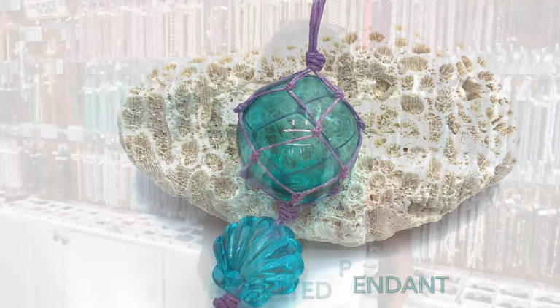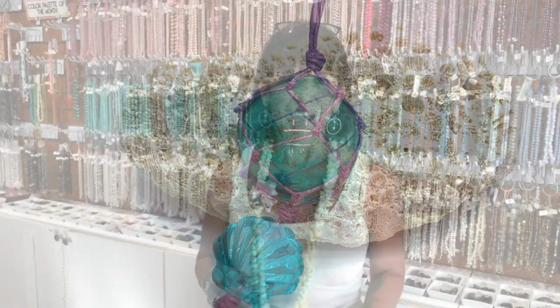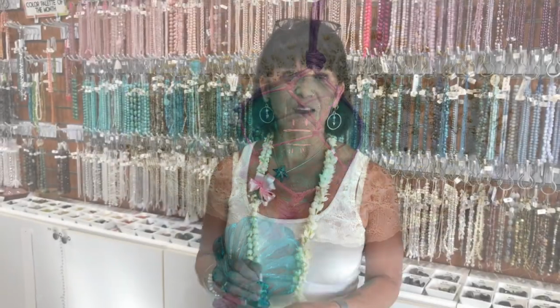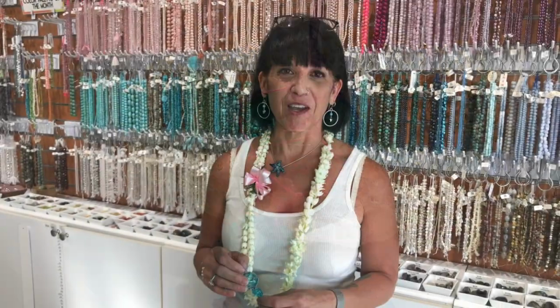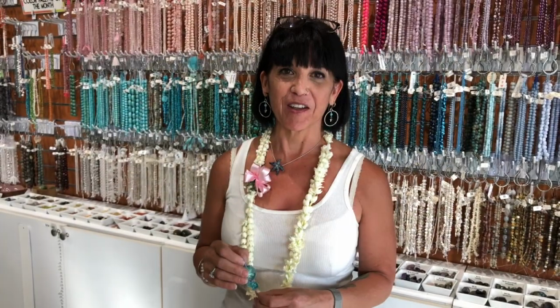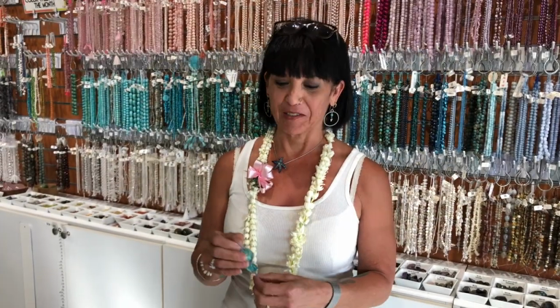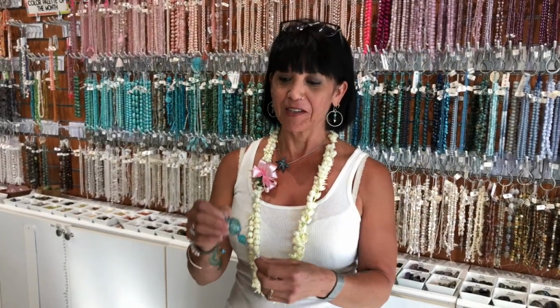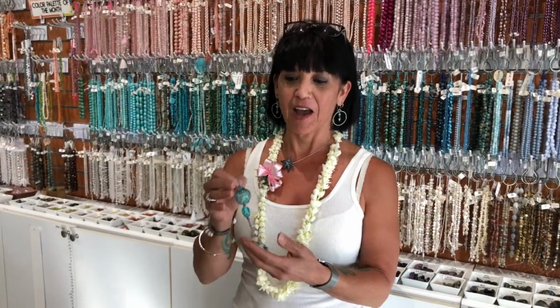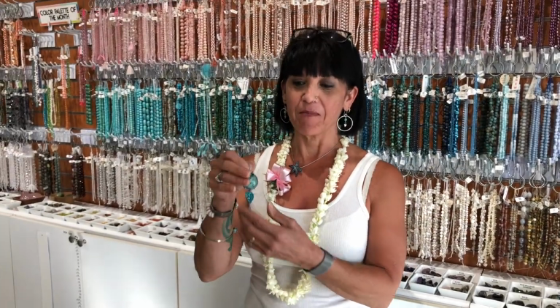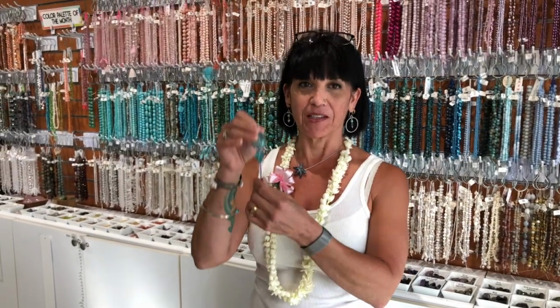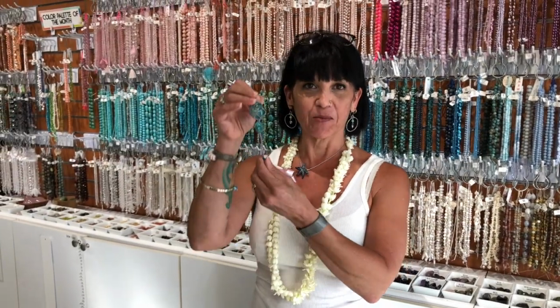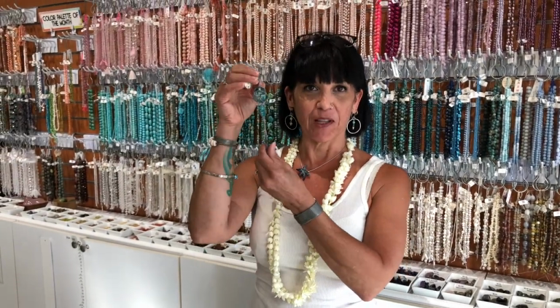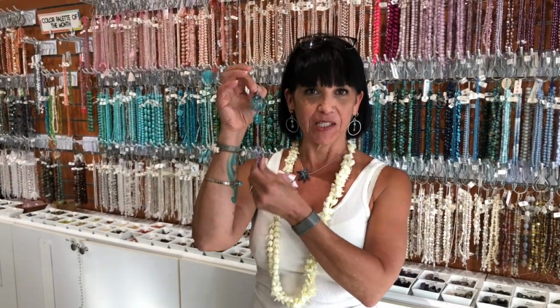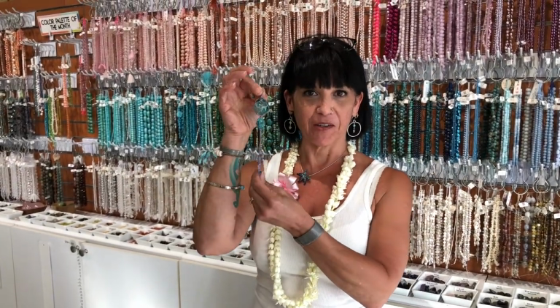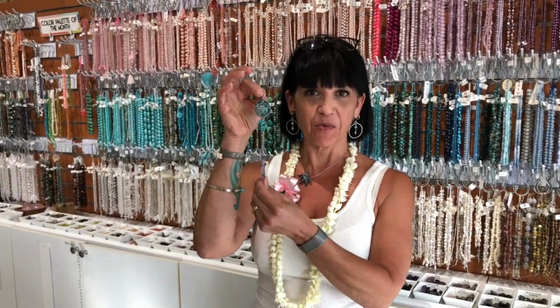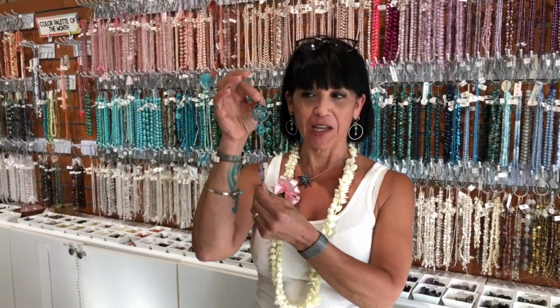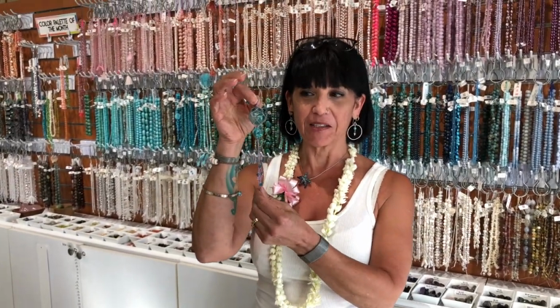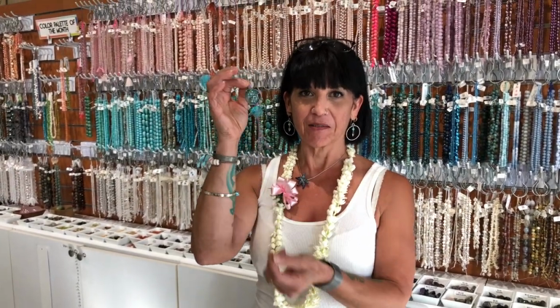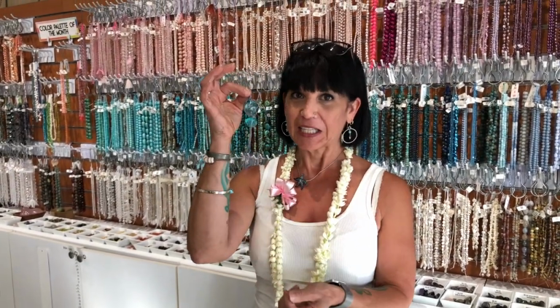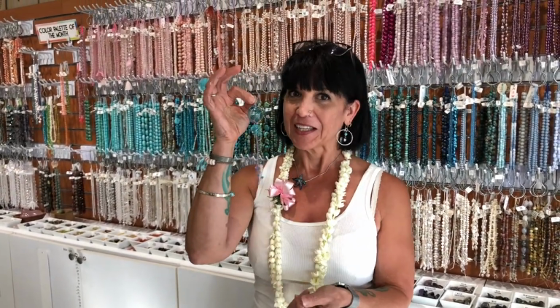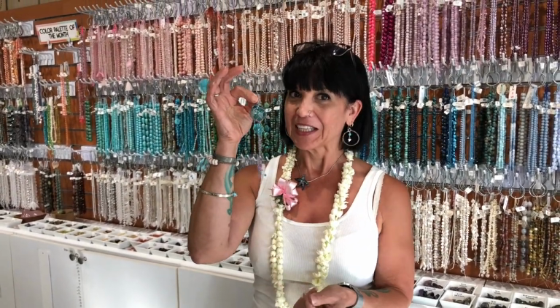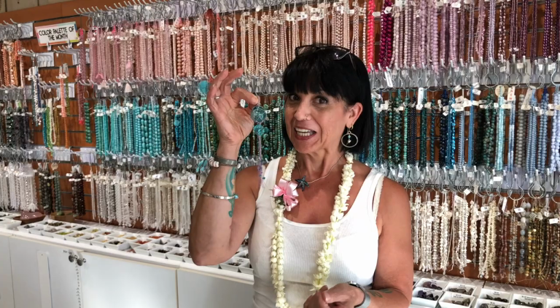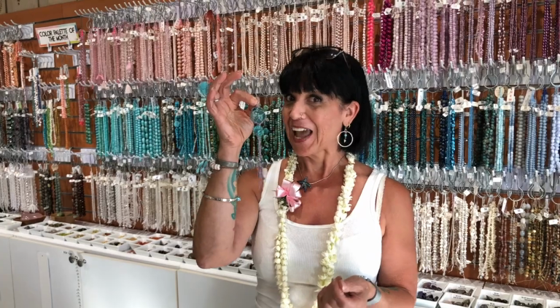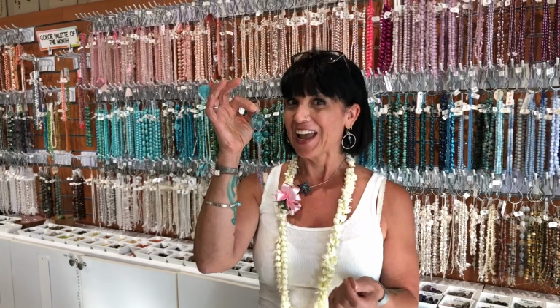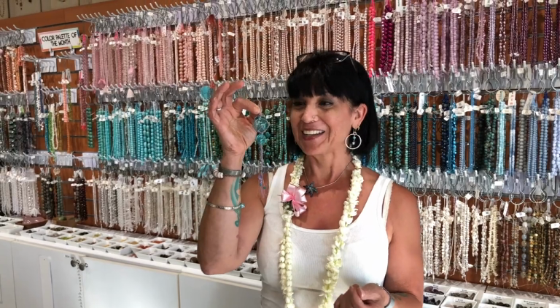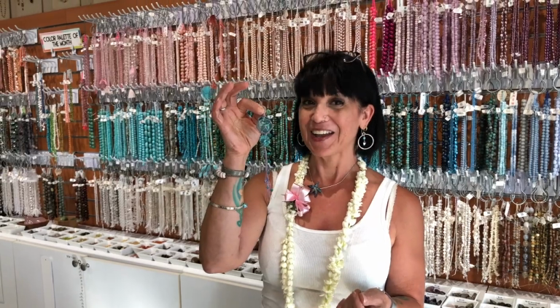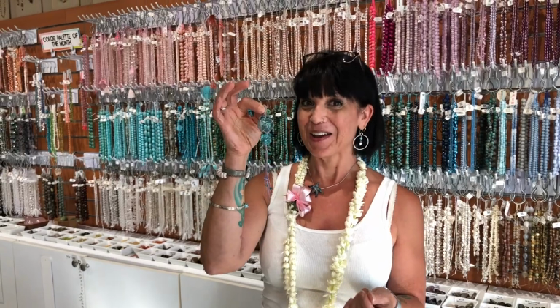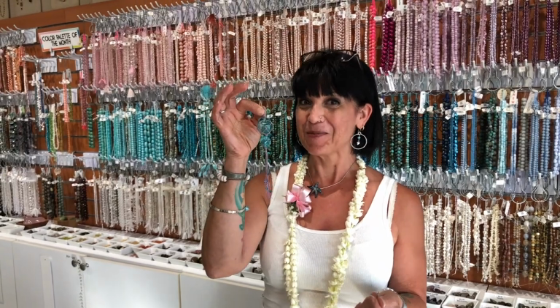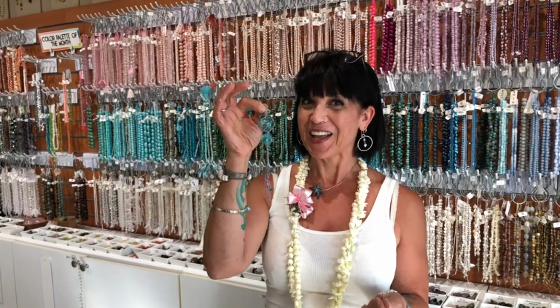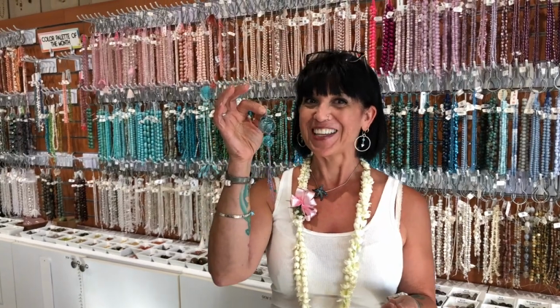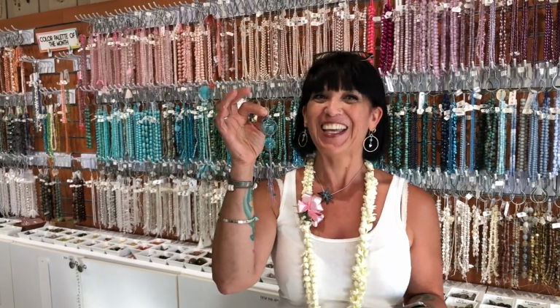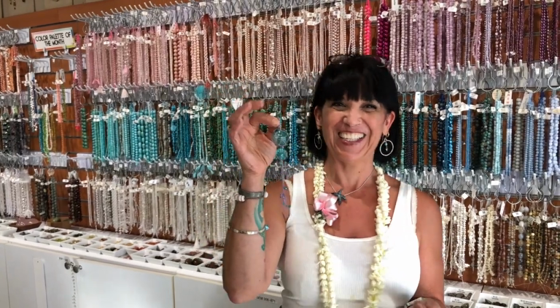Hi, I'm Donna Conklin. I made this while I was here in Hawaii and I hope you like it.